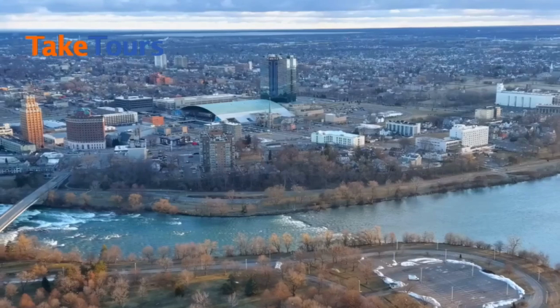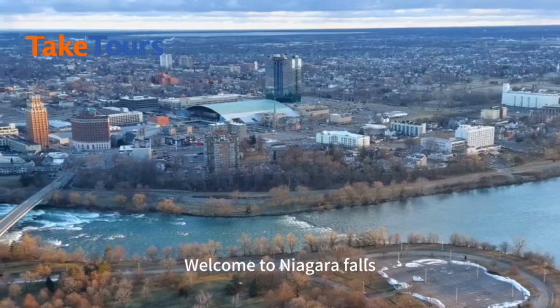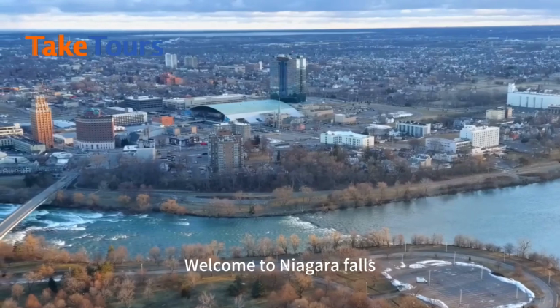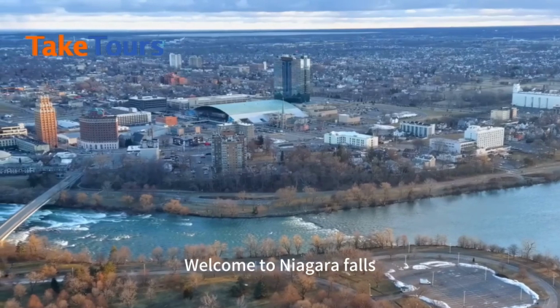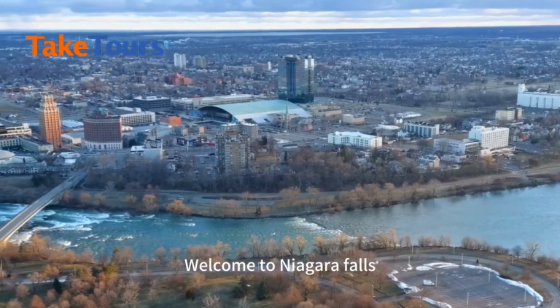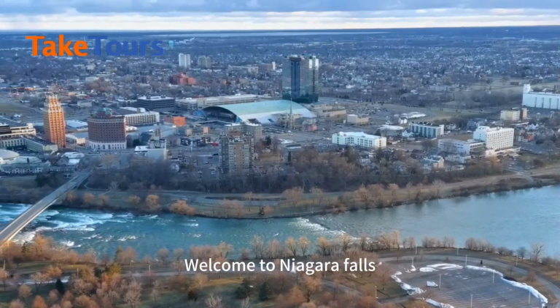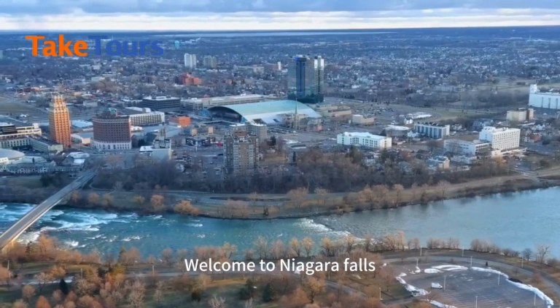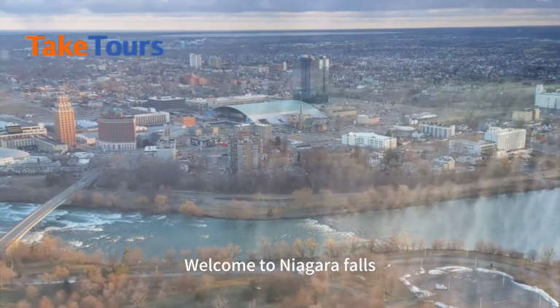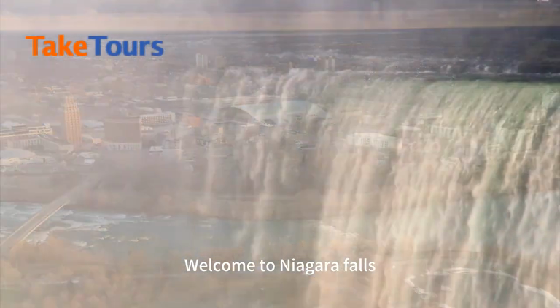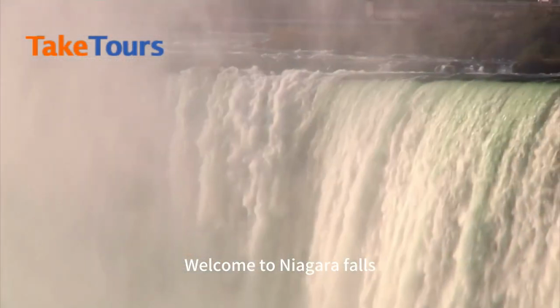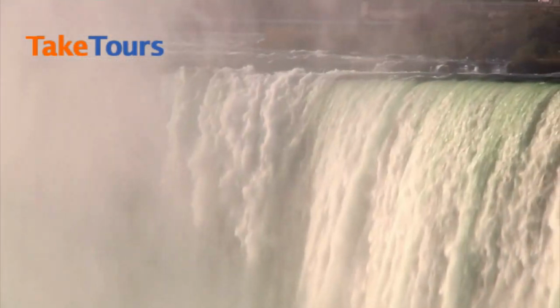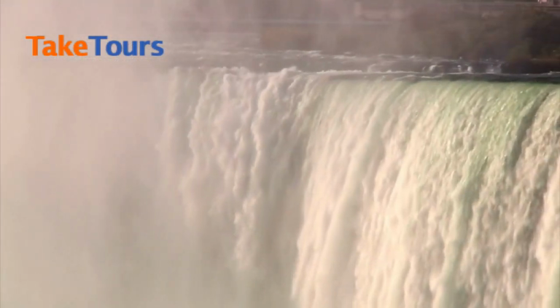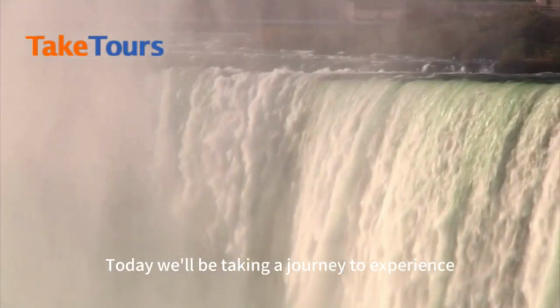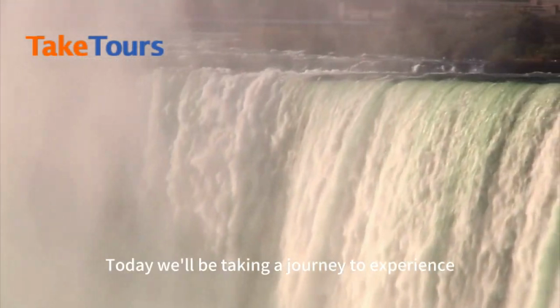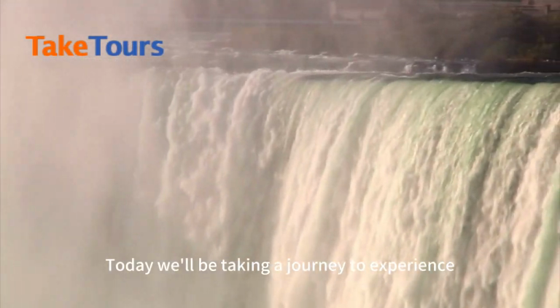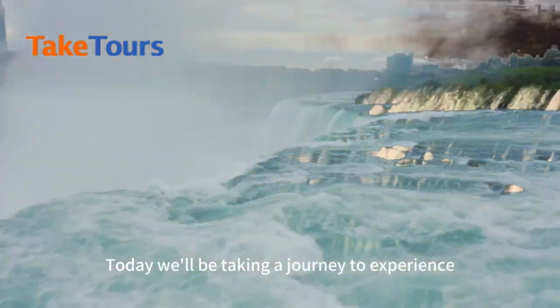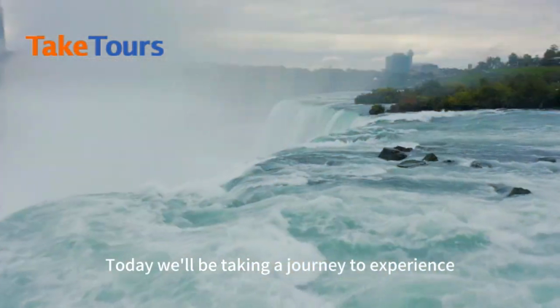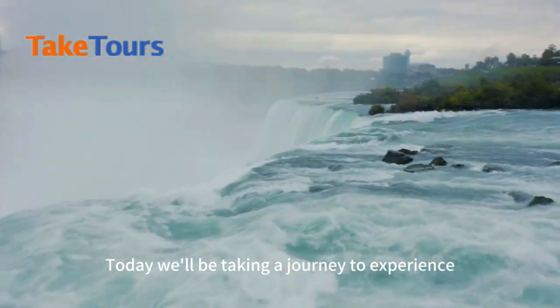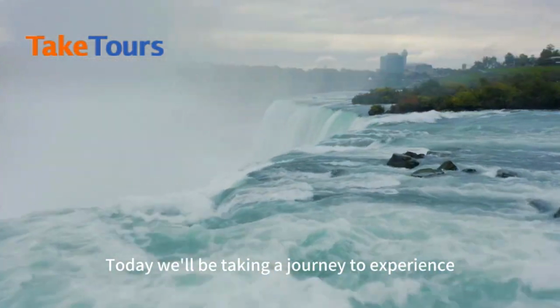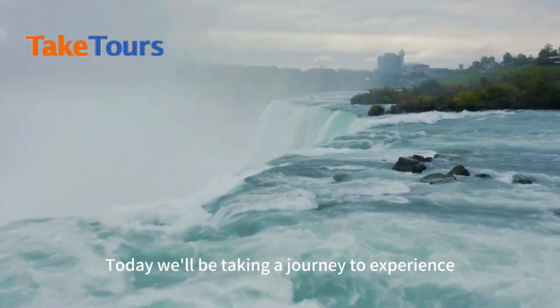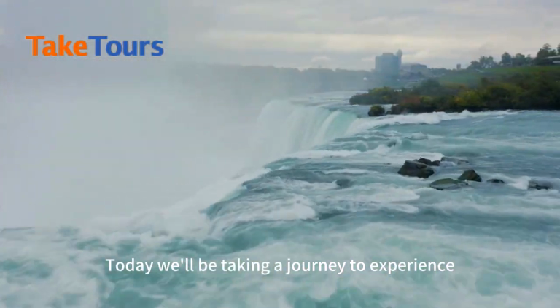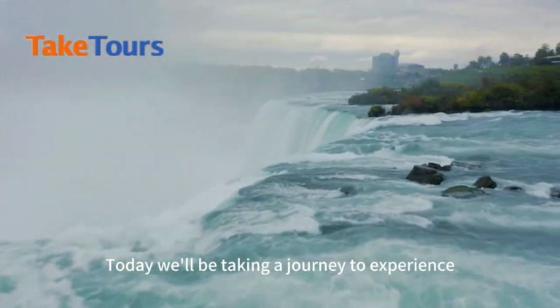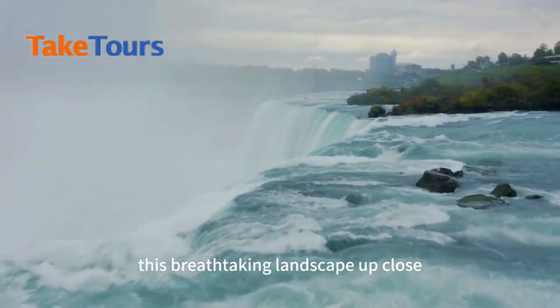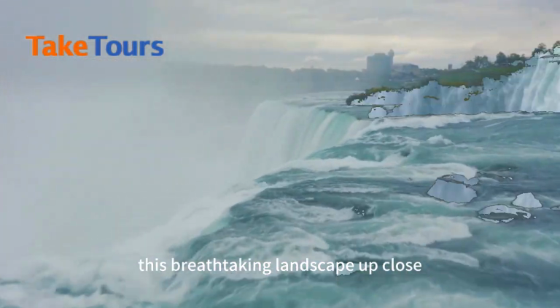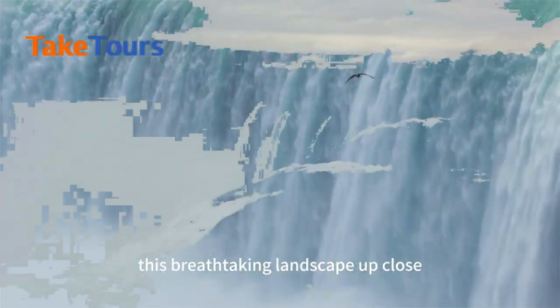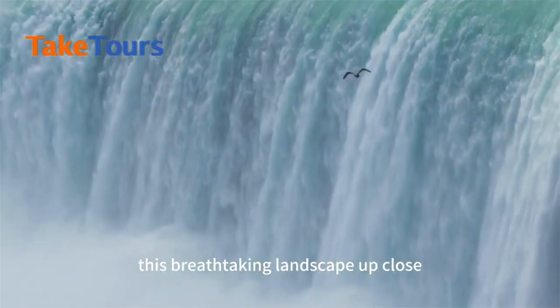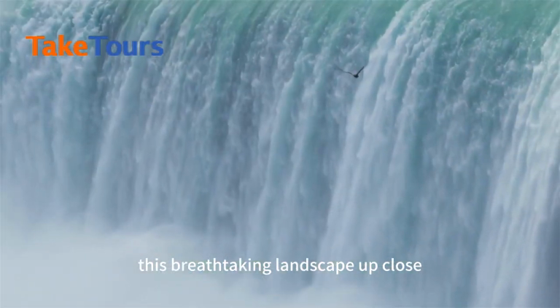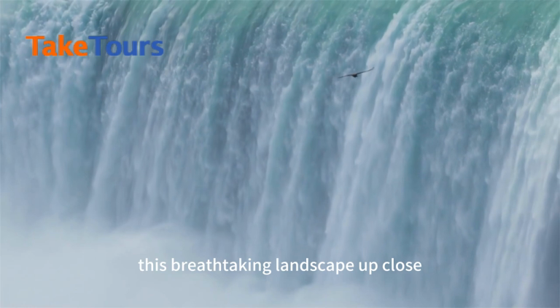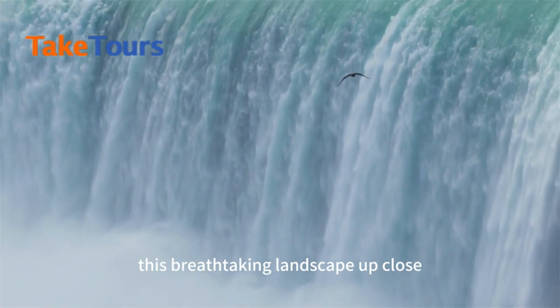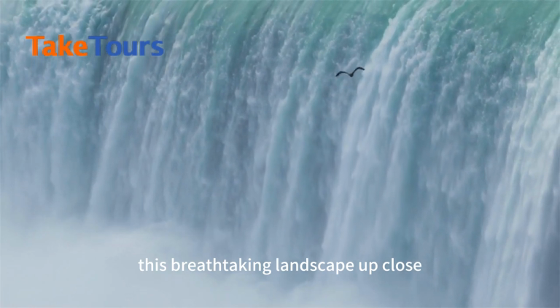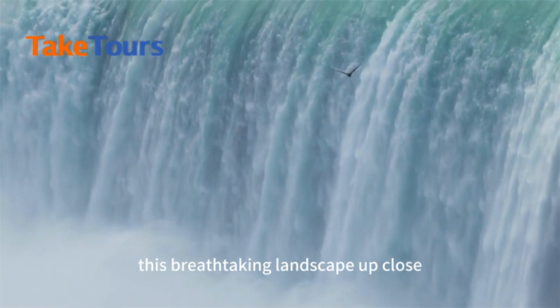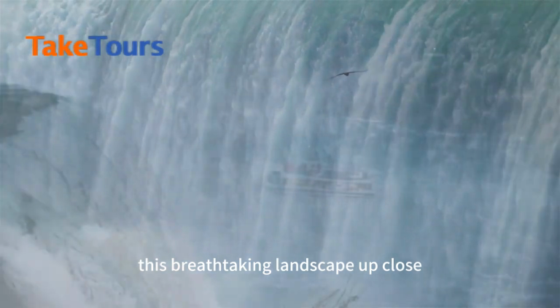Welcome to Niagara Falls. Today we'll be taking a journey to experience this breathtaking landscape up close.